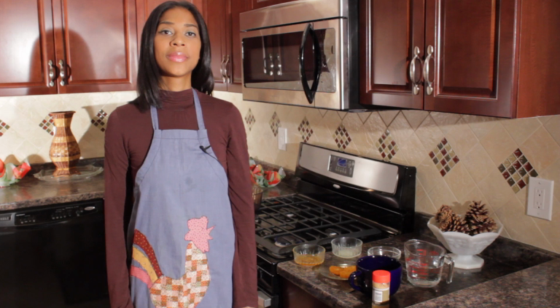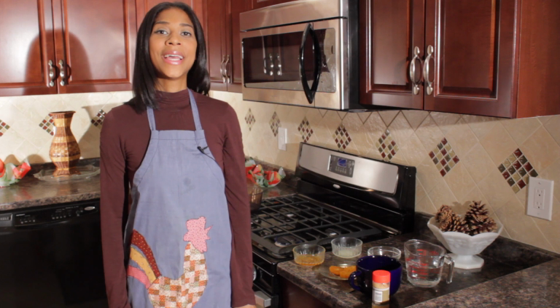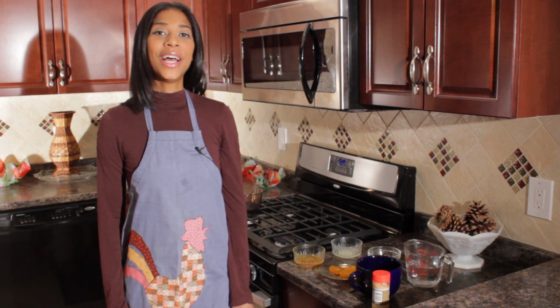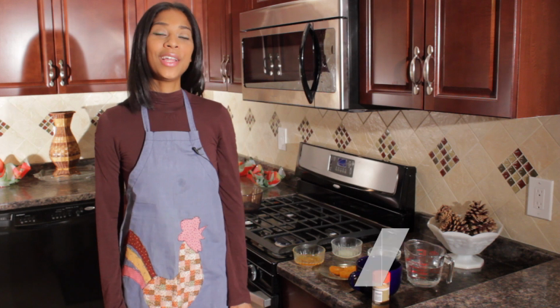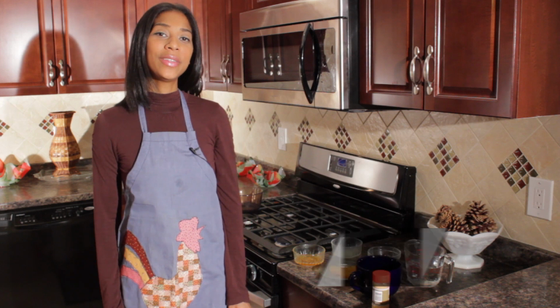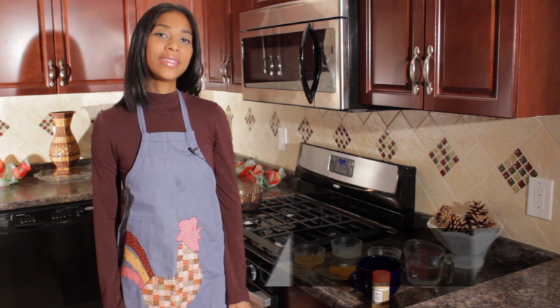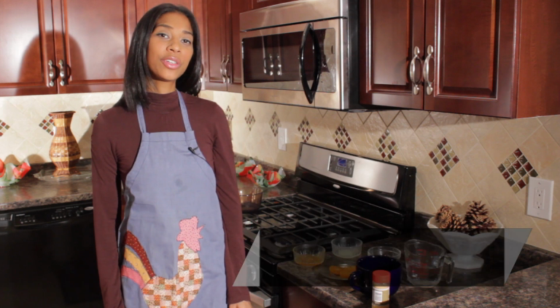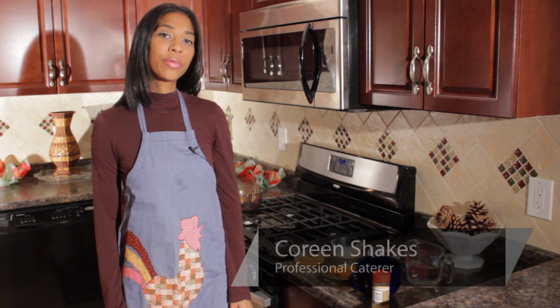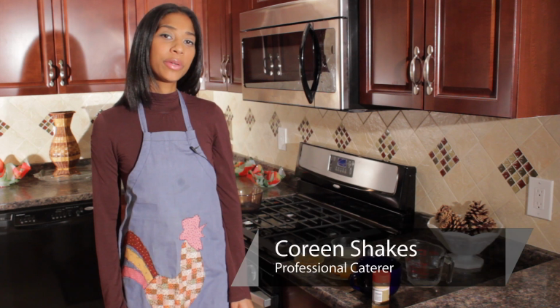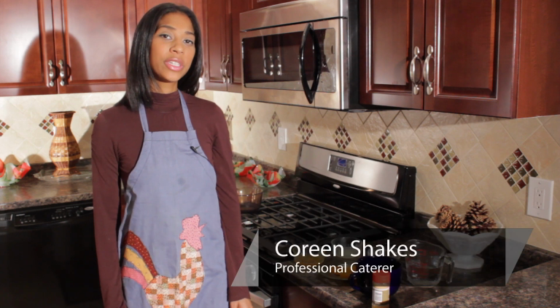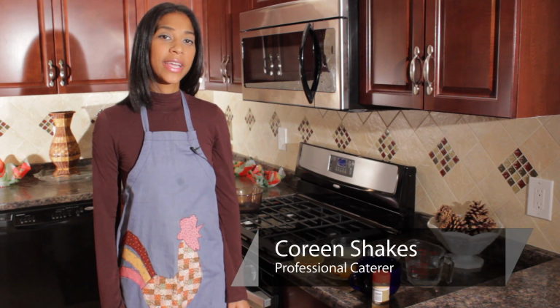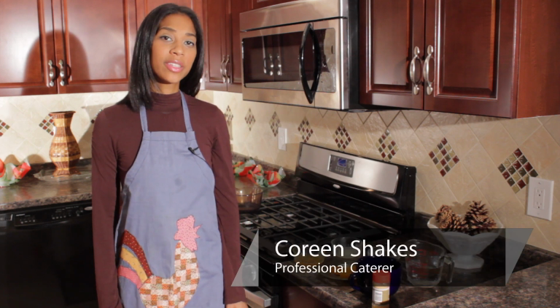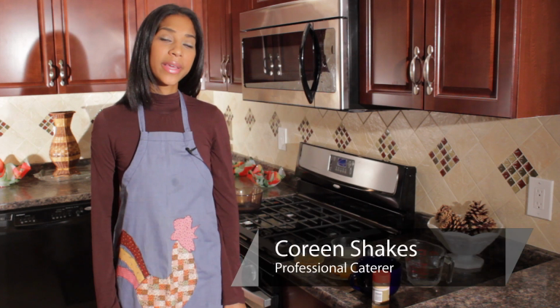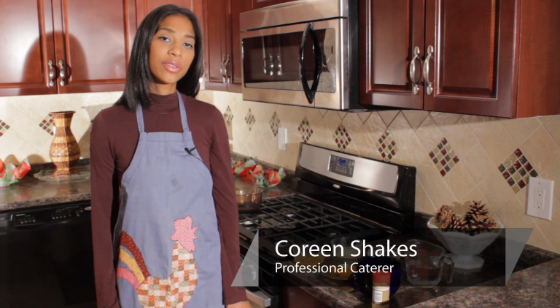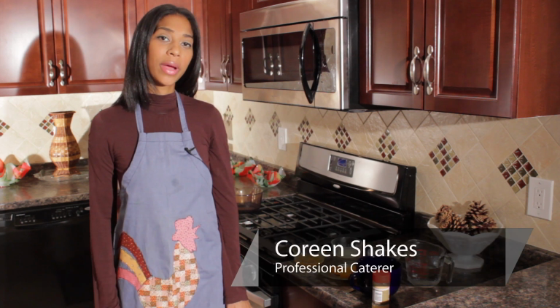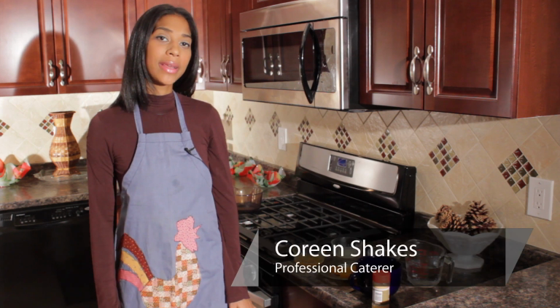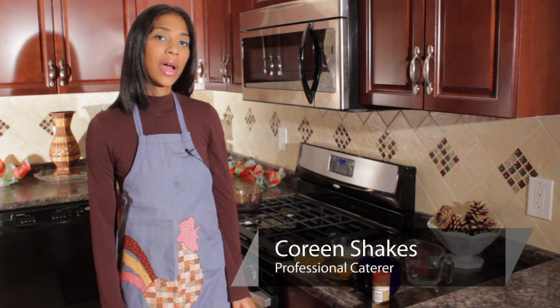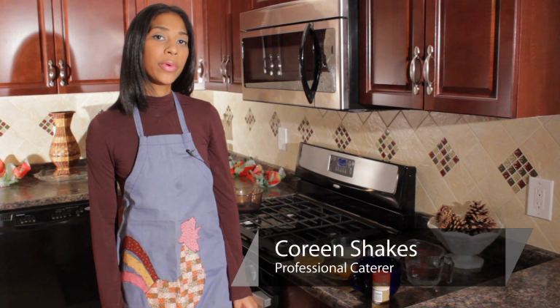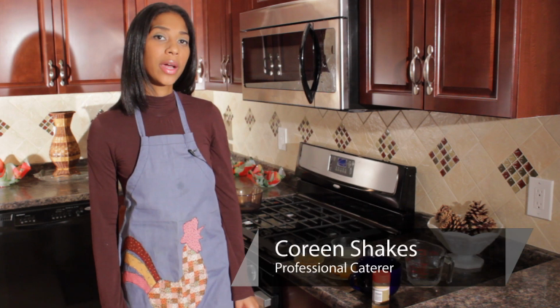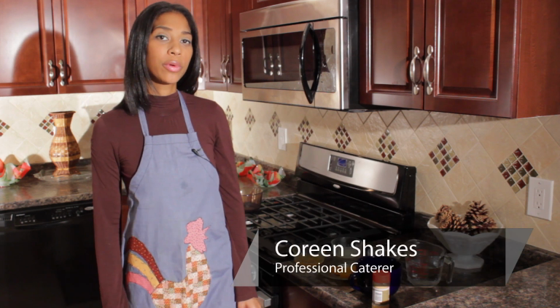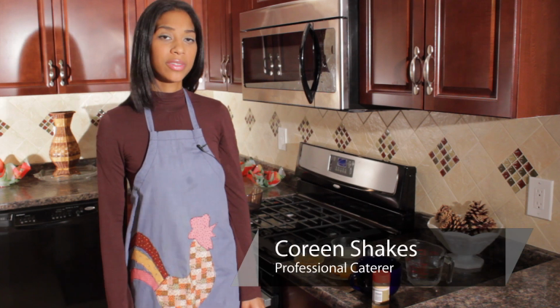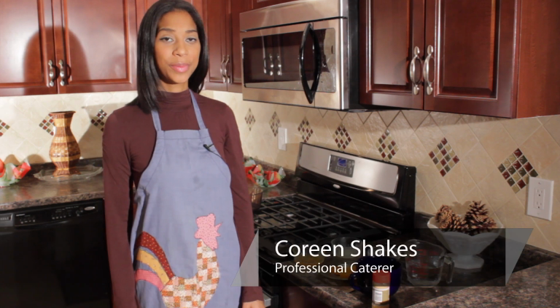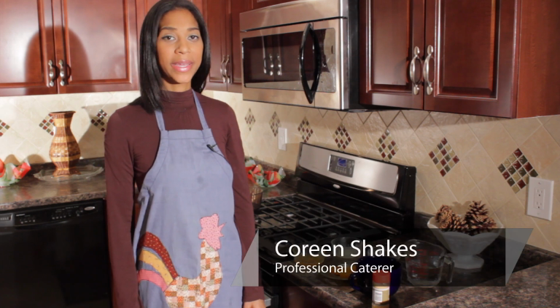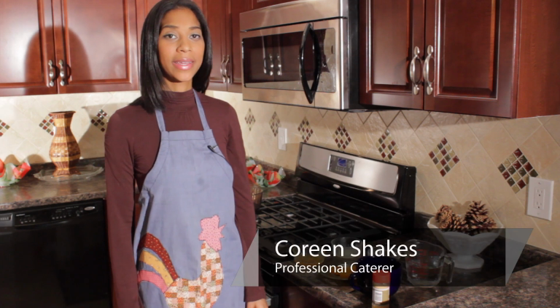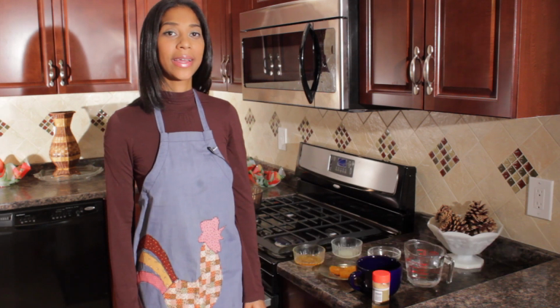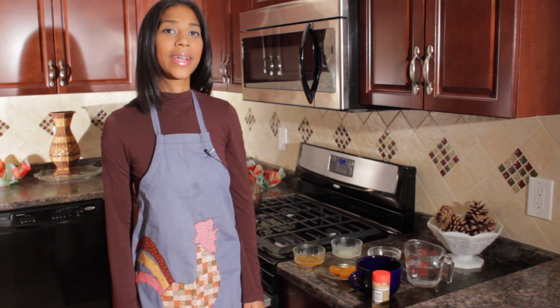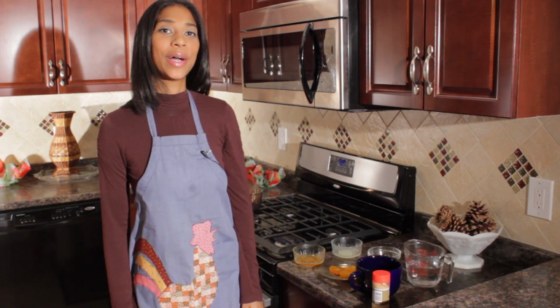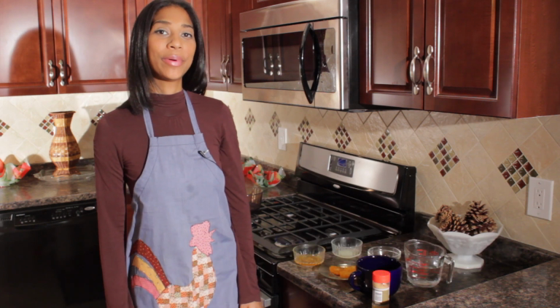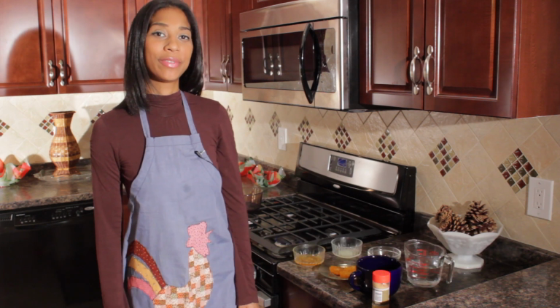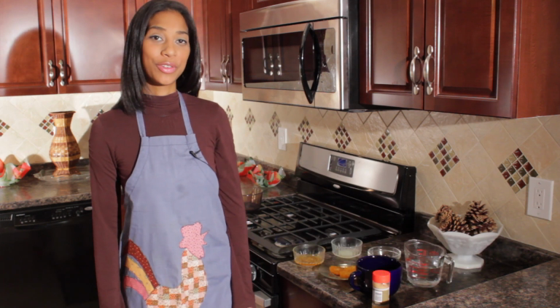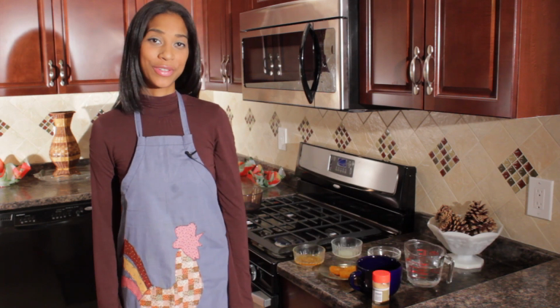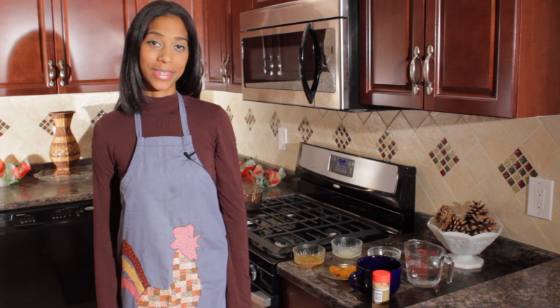Hello, this is Corrine with Shakes Bakes. Right now we are going to be making a cup of ginger tea.